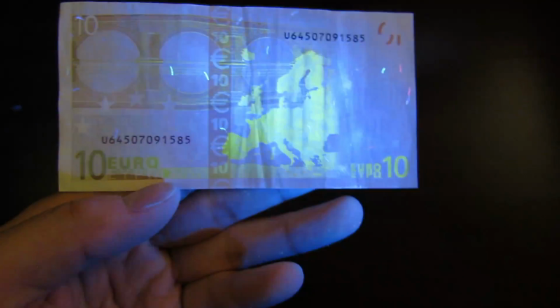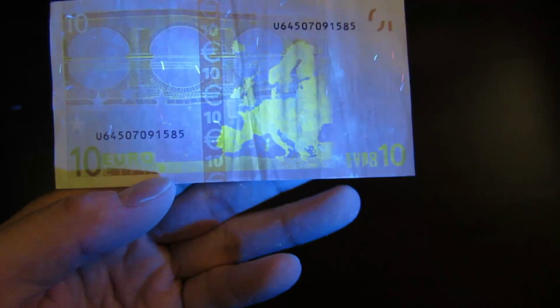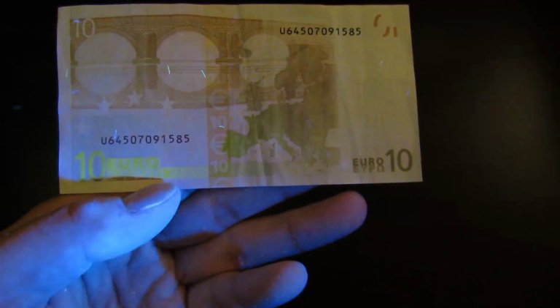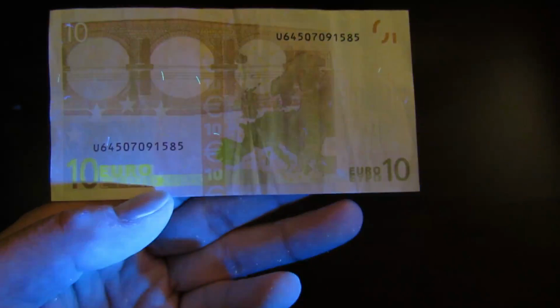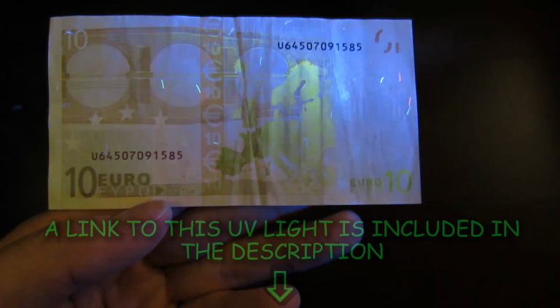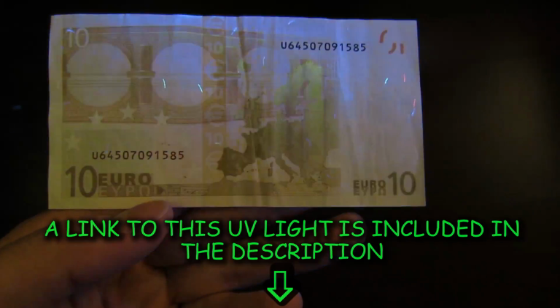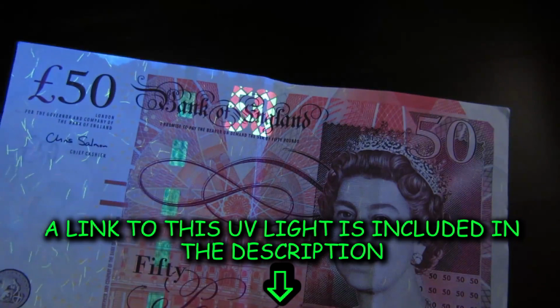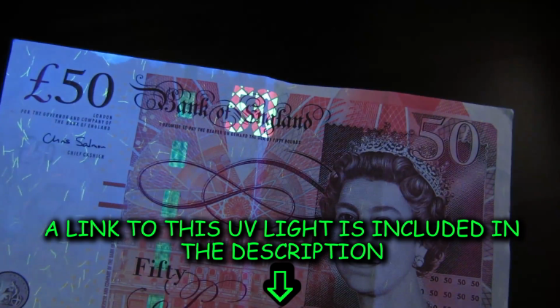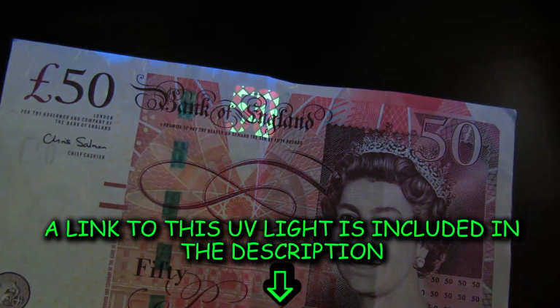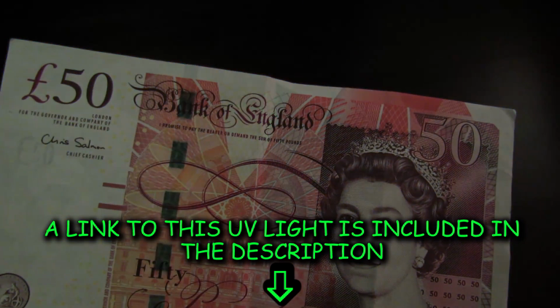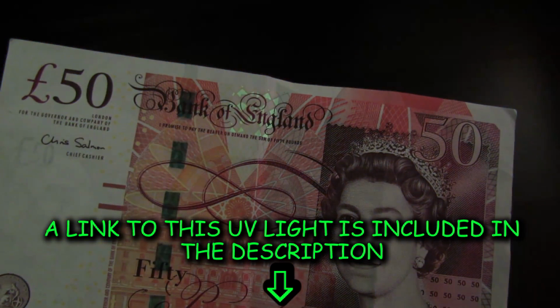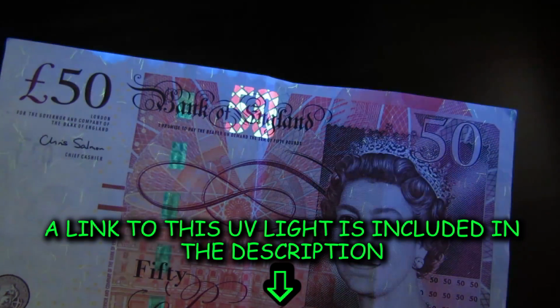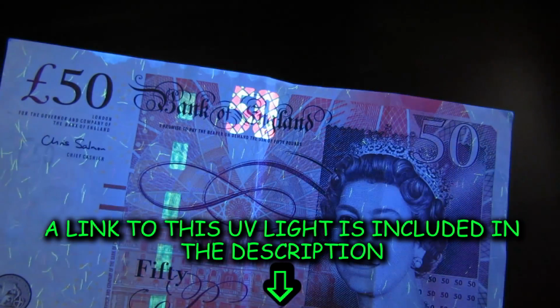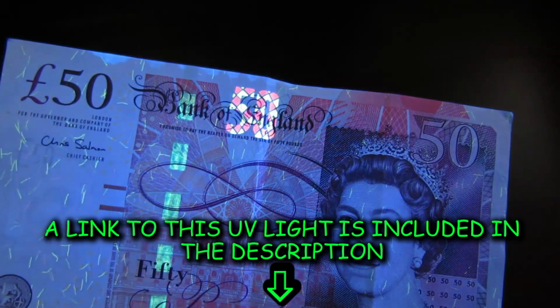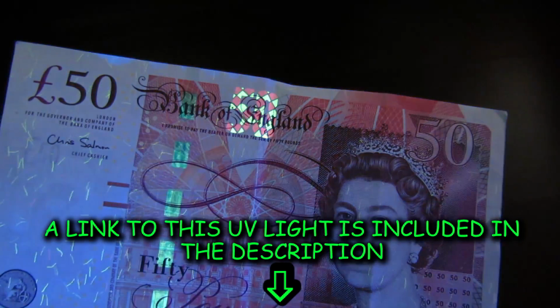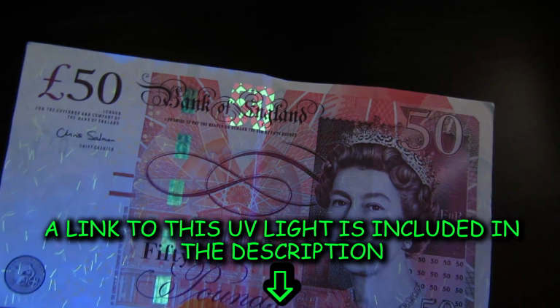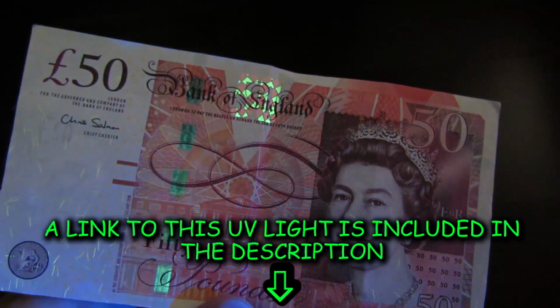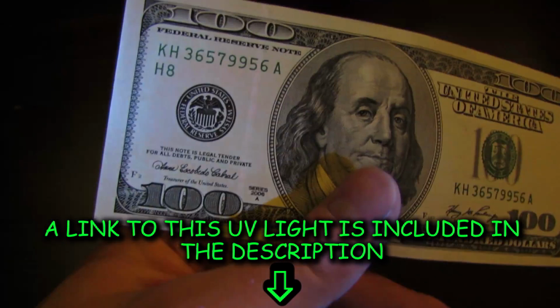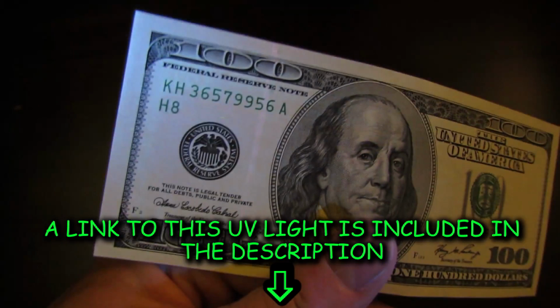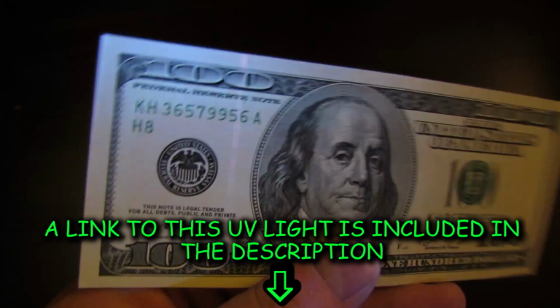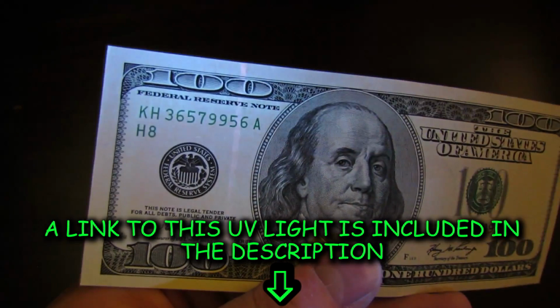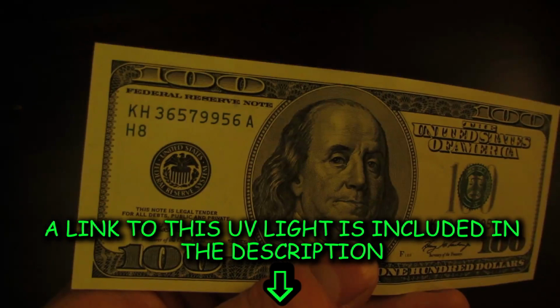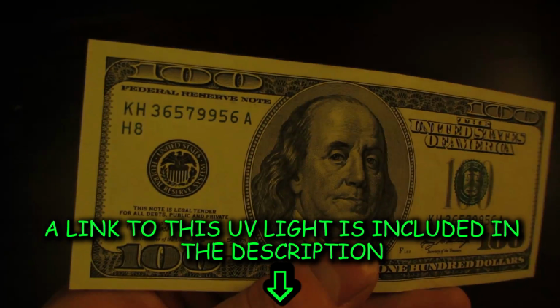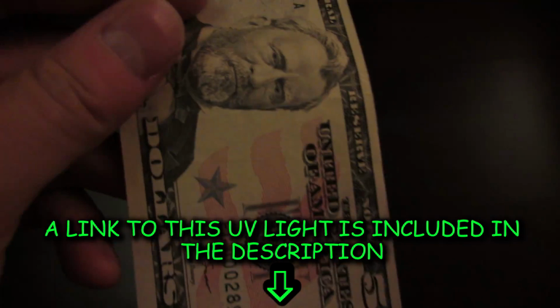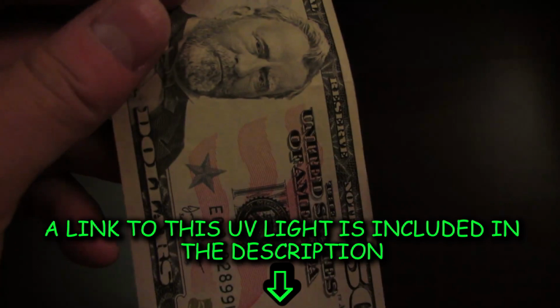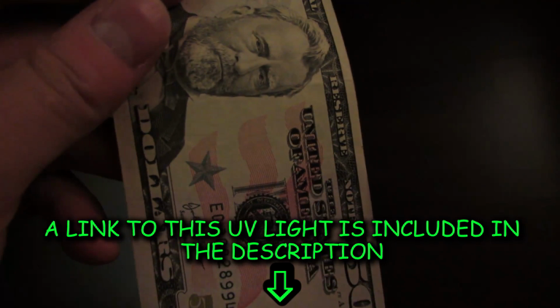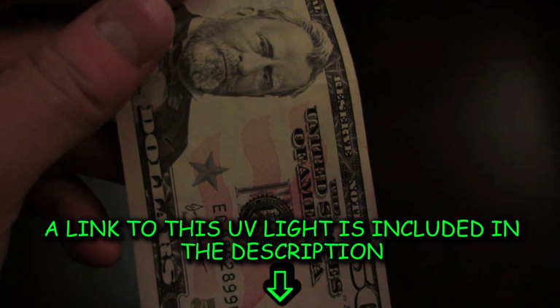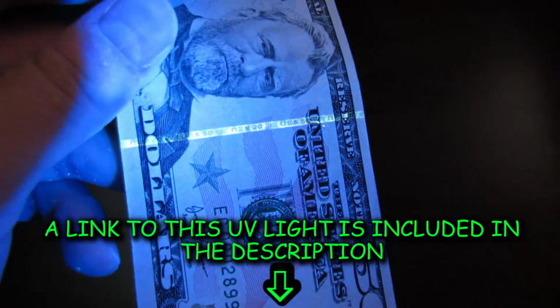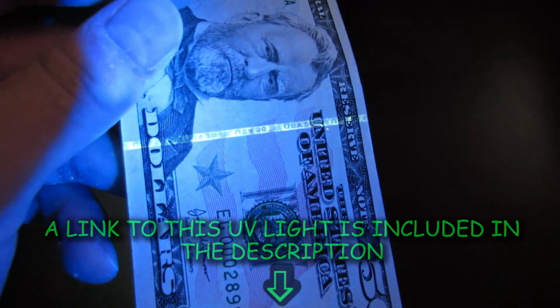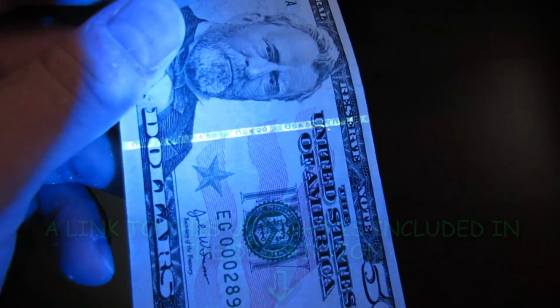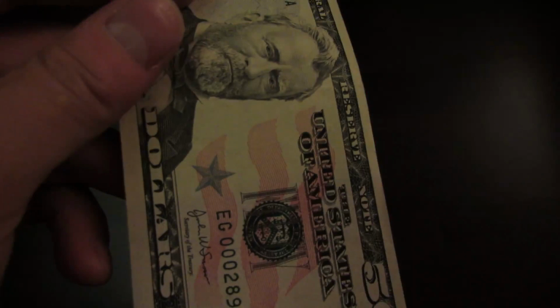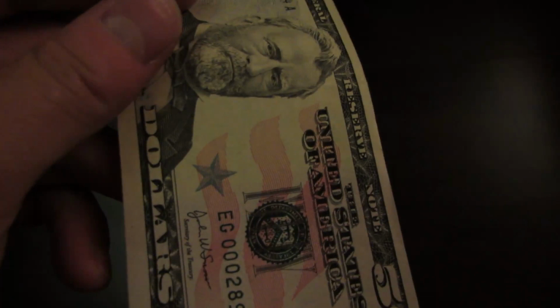If you want to buy this light, click on the link in the description and it'll take you right to it. I hope you enjoyed this little video about the UV light — thanks for watching and I hope that helps.